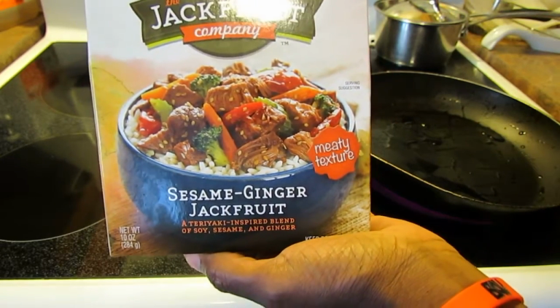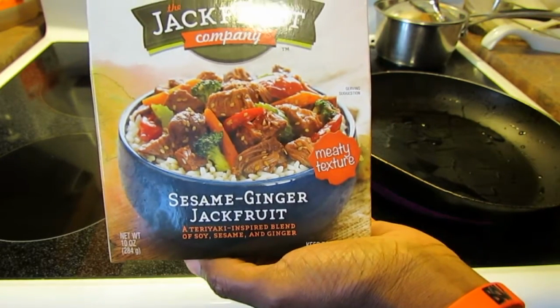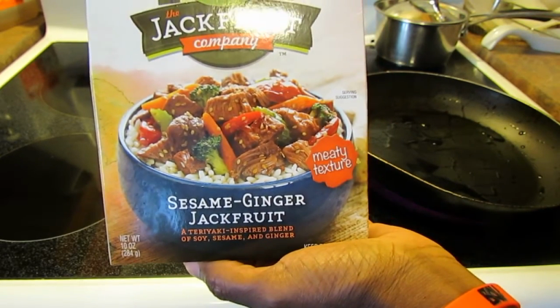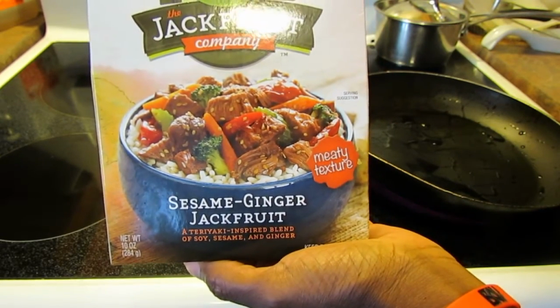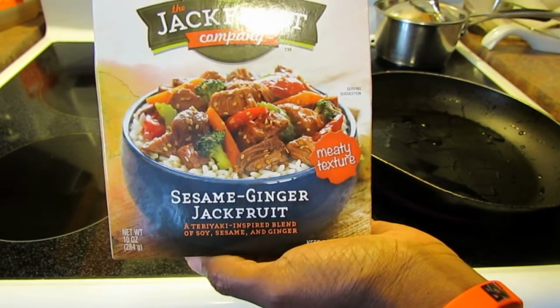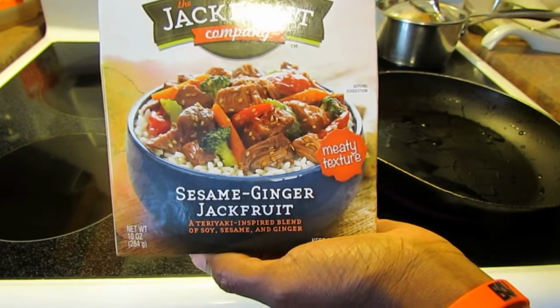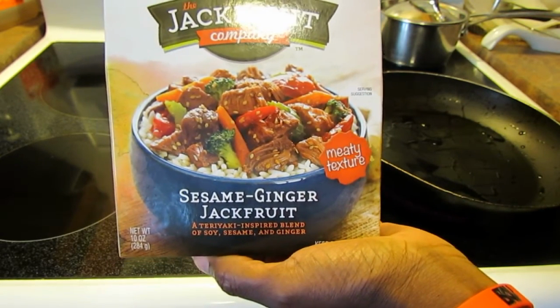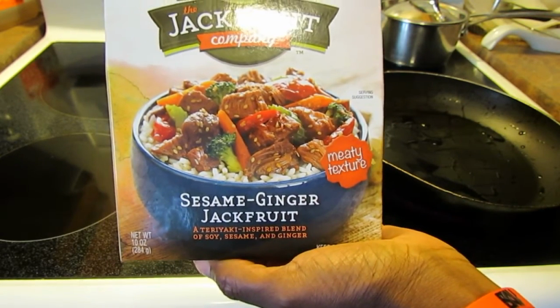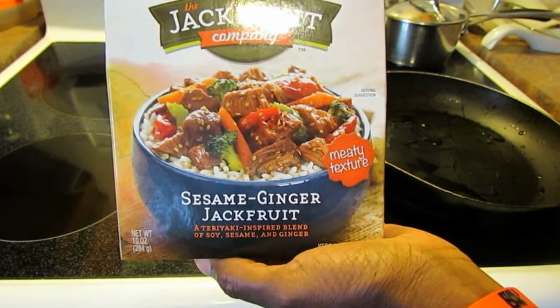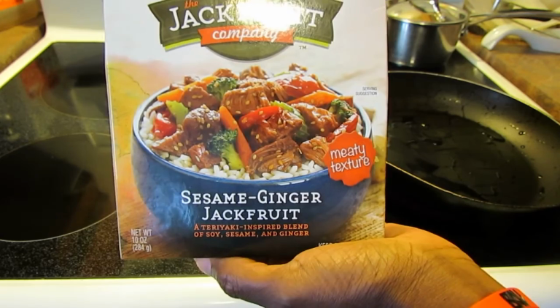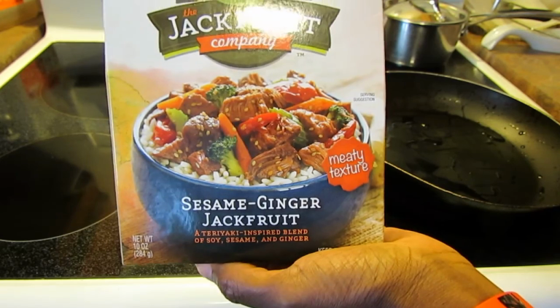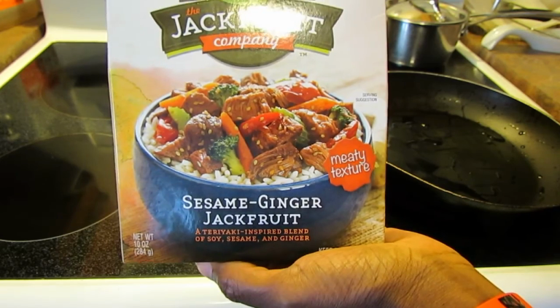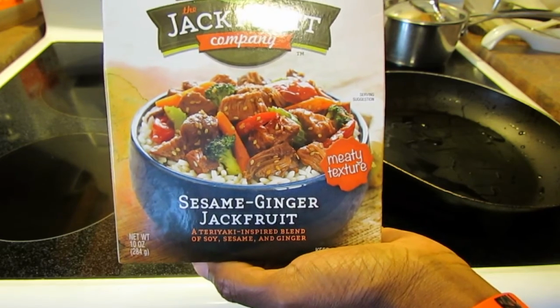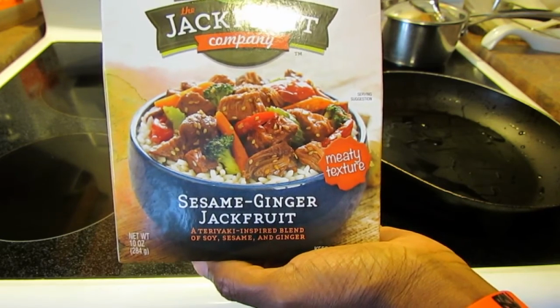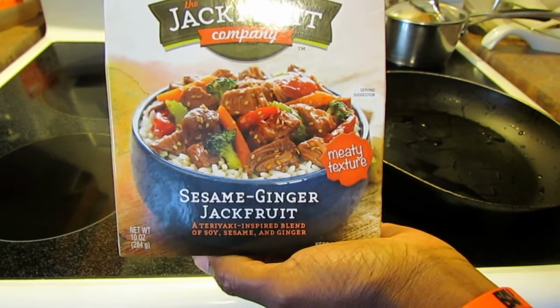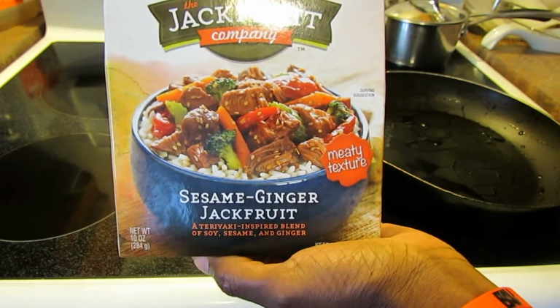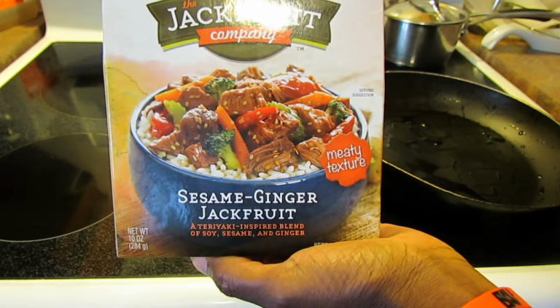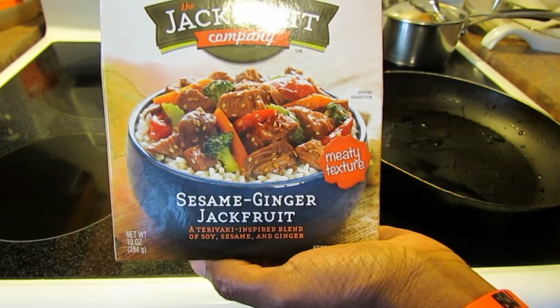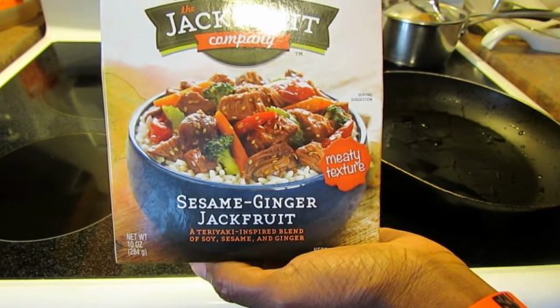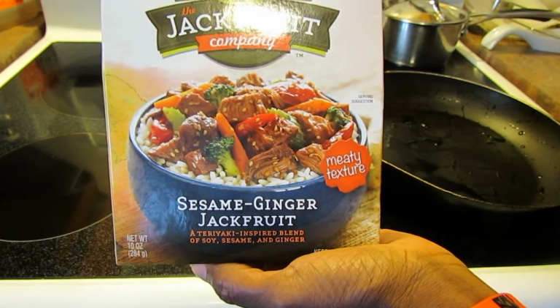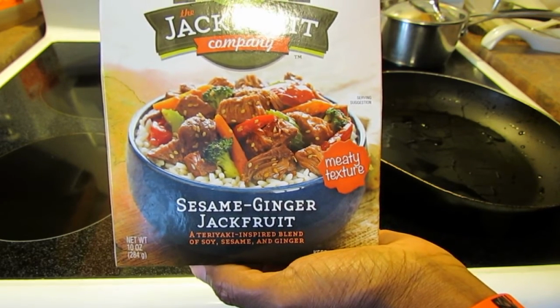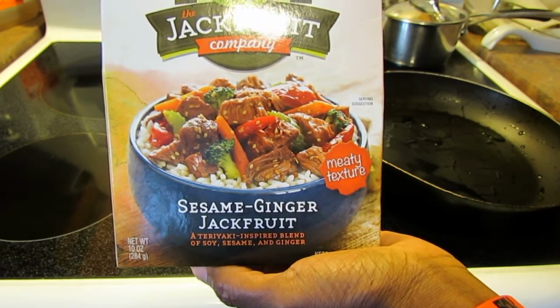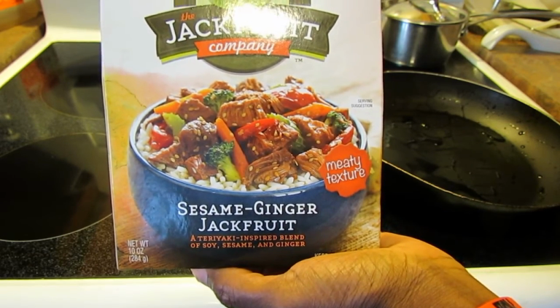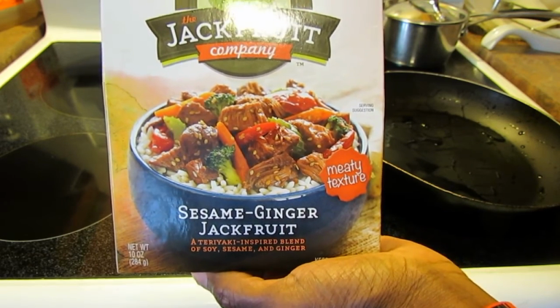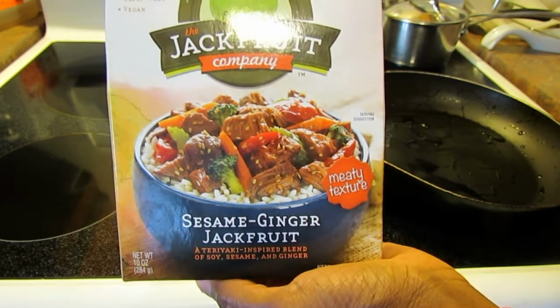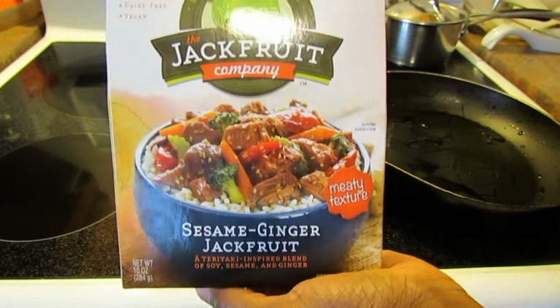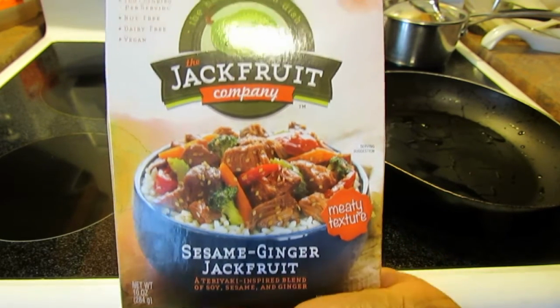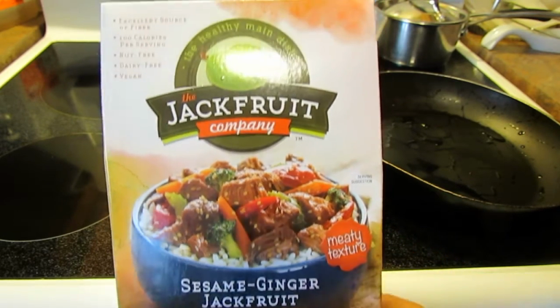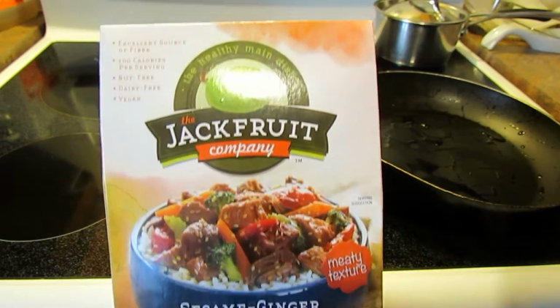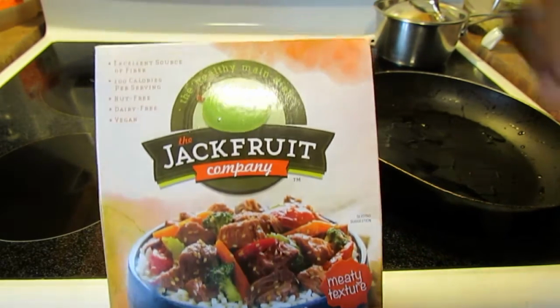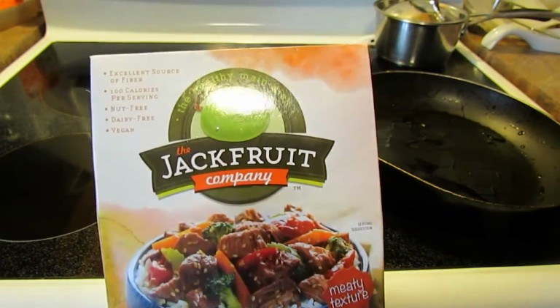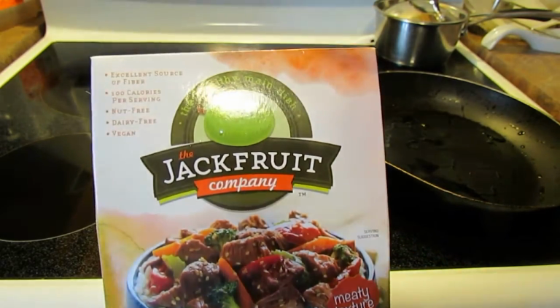This is the Jackfruit Company's Sesame Ginger Jackfruit. It's an excellent source of fiber, 100 calories per serving. It's nut-free, dairy-free, and vegan.